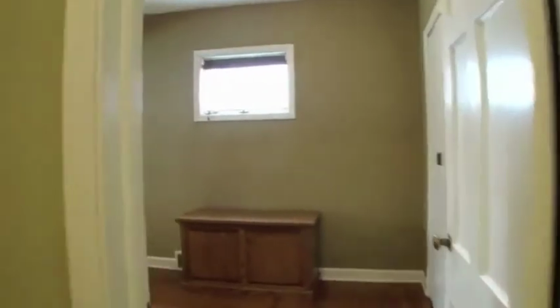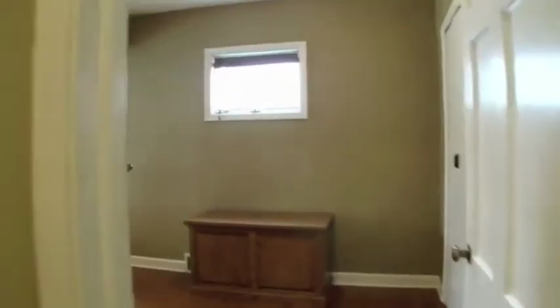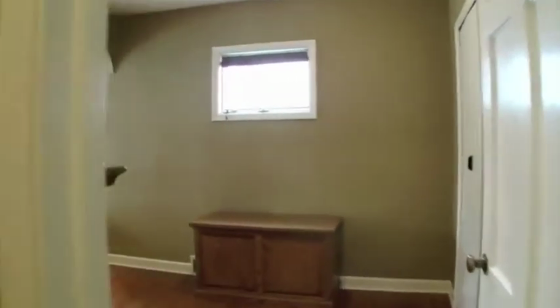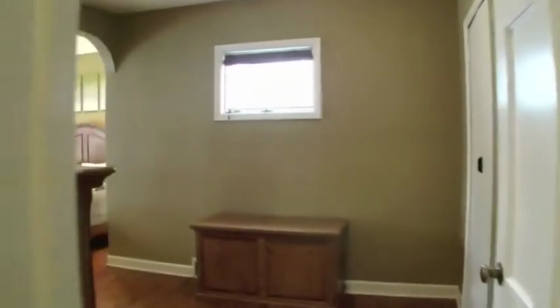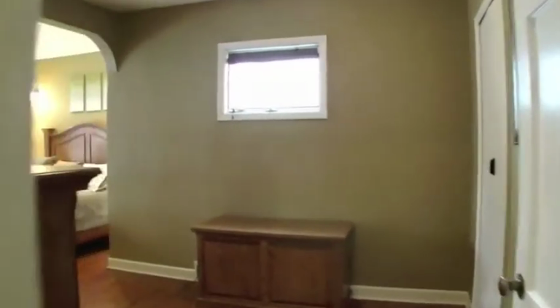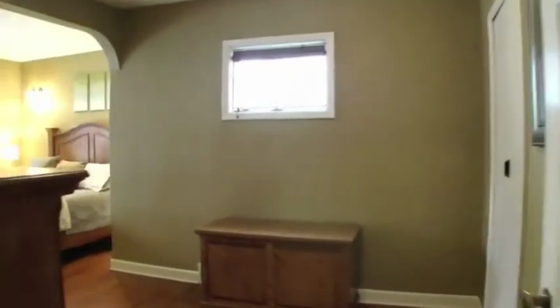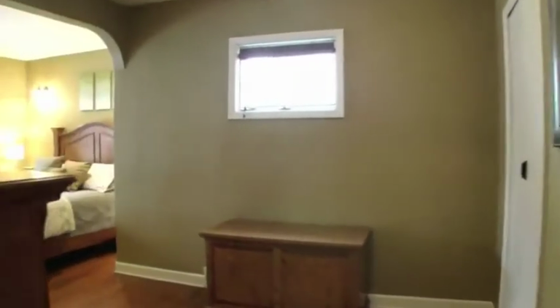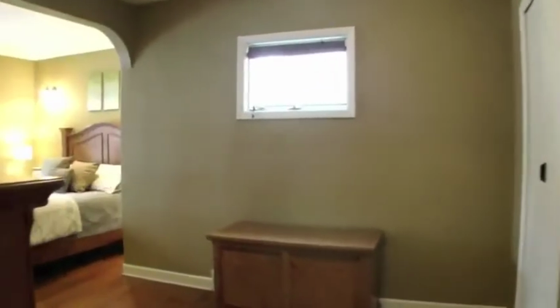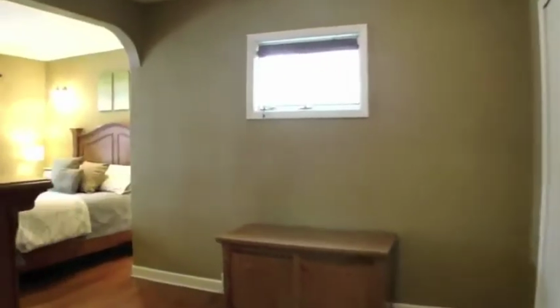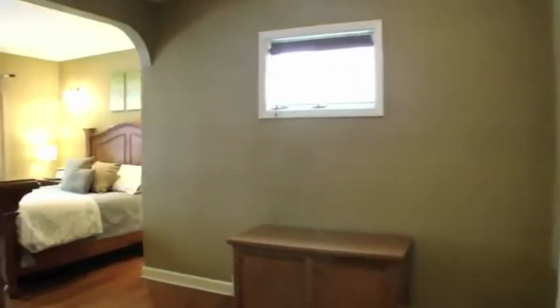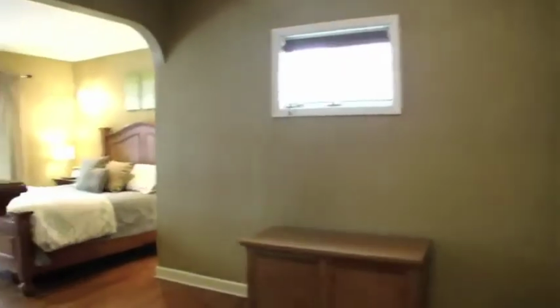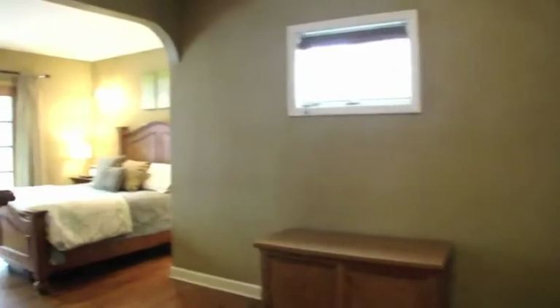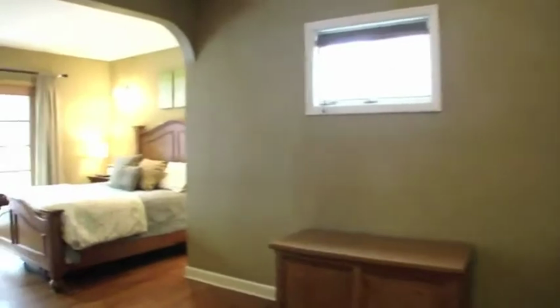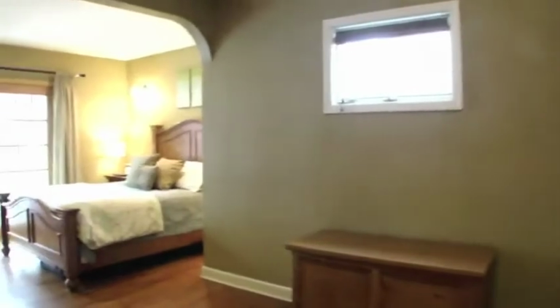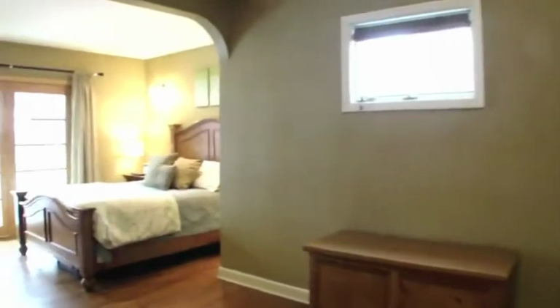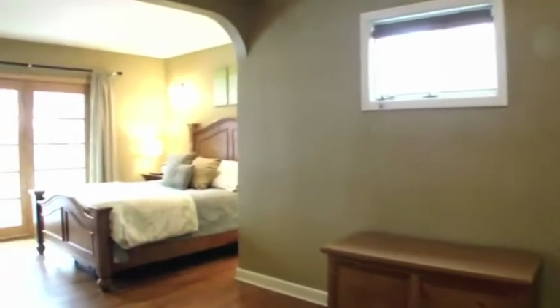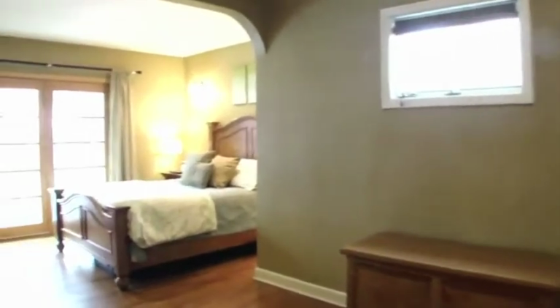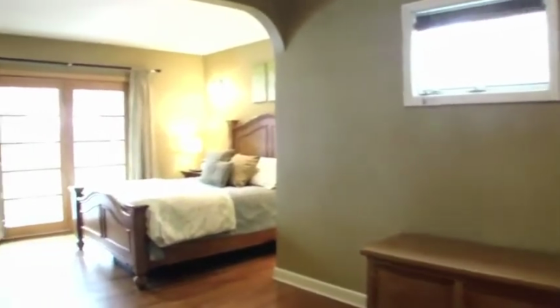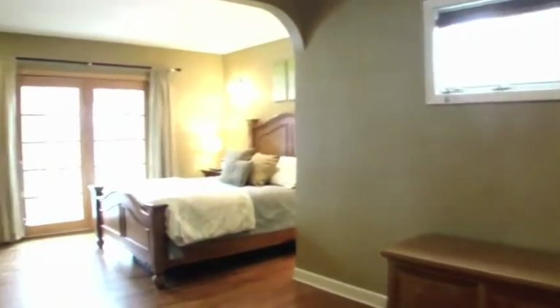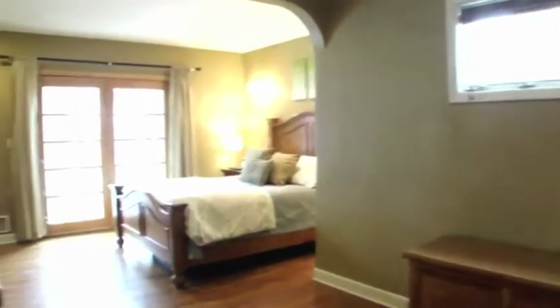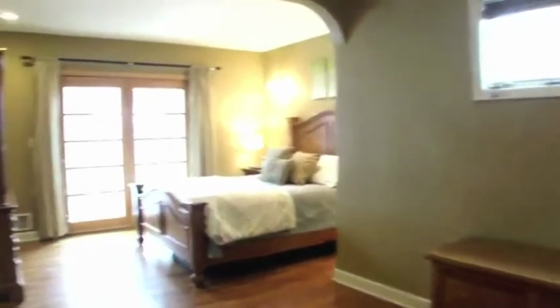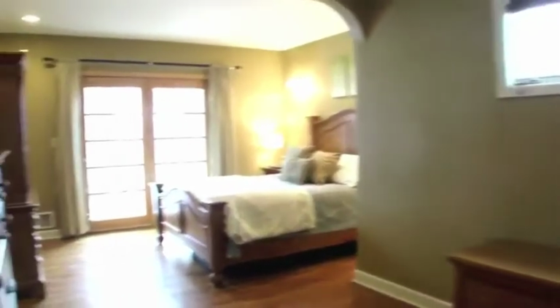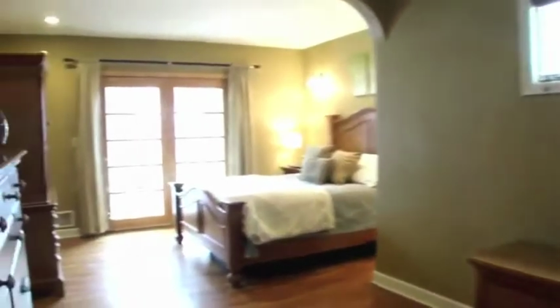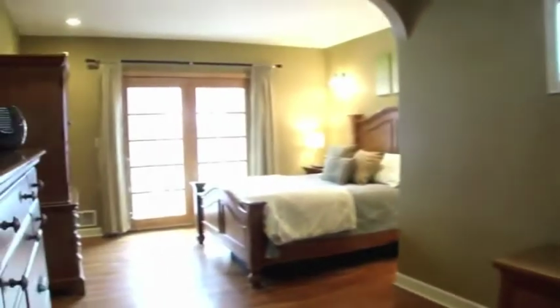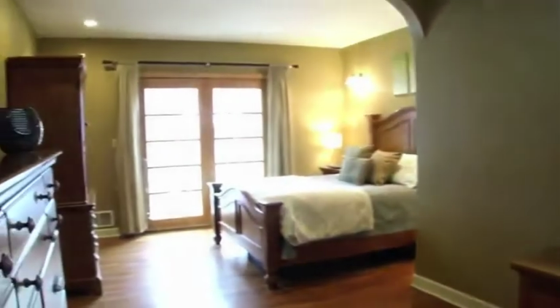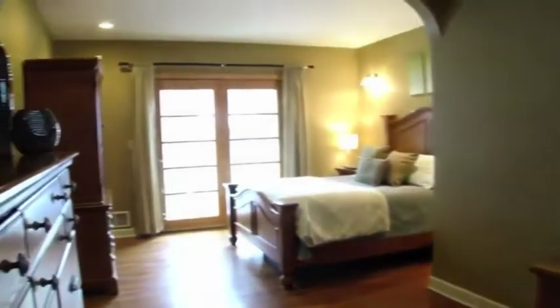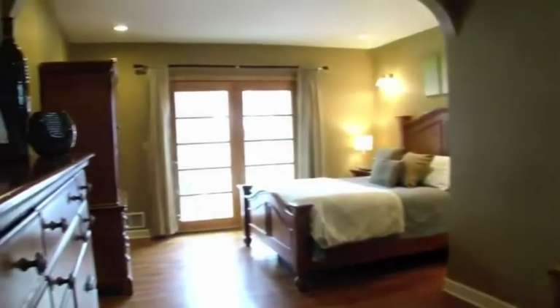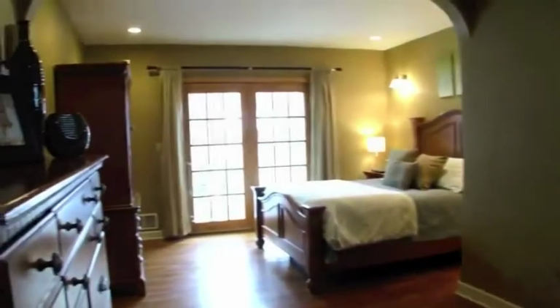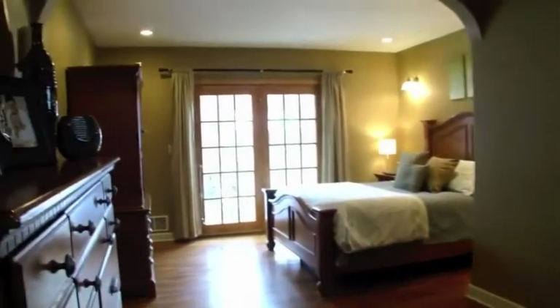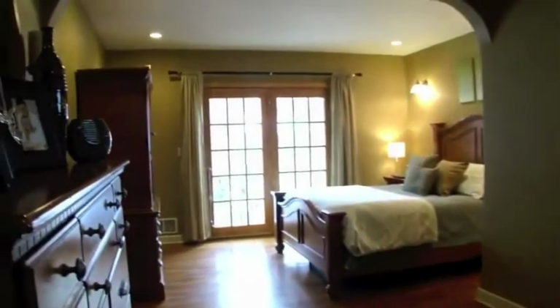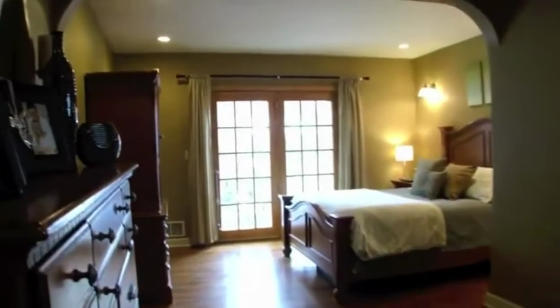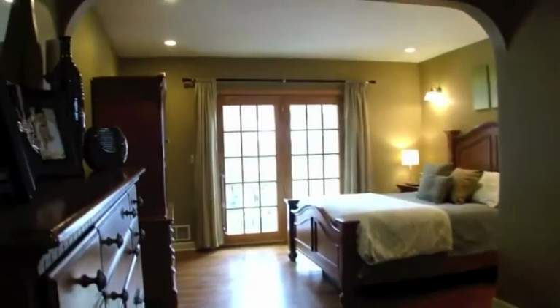Two main level bedrooms and one full bath, including the huge master bedroom with archway accents.